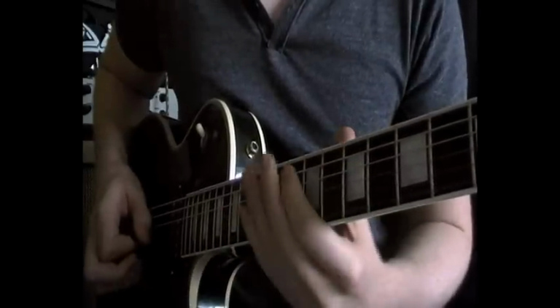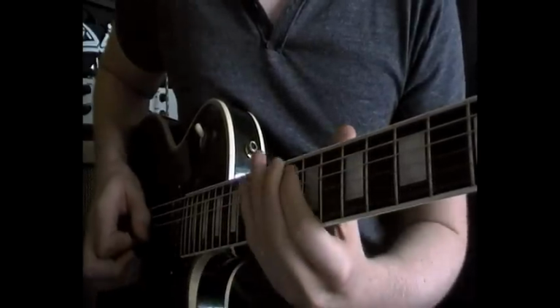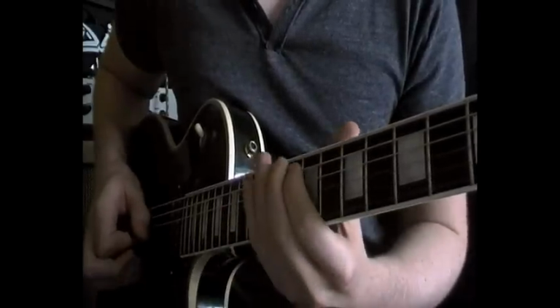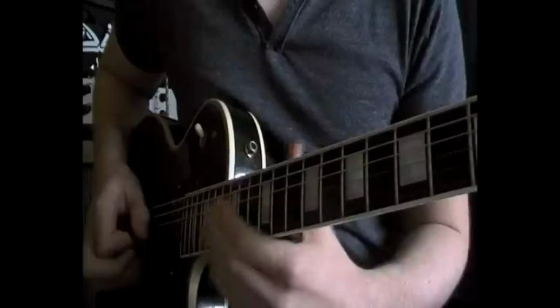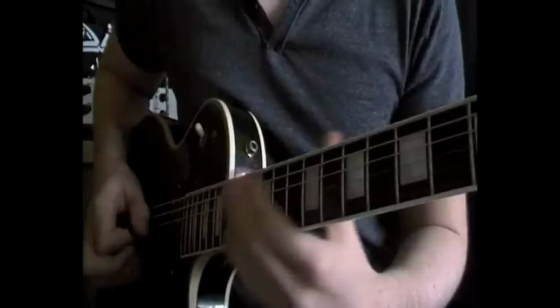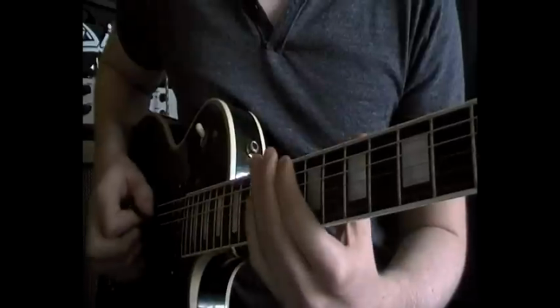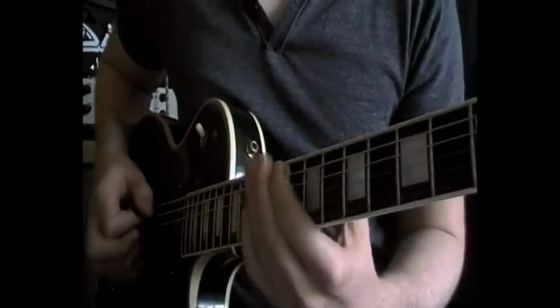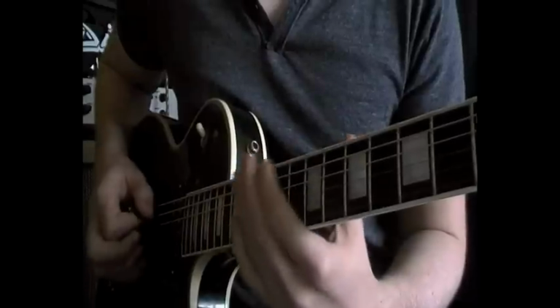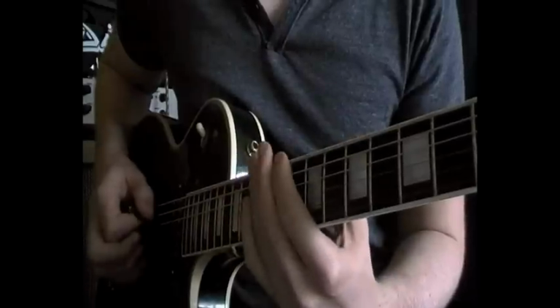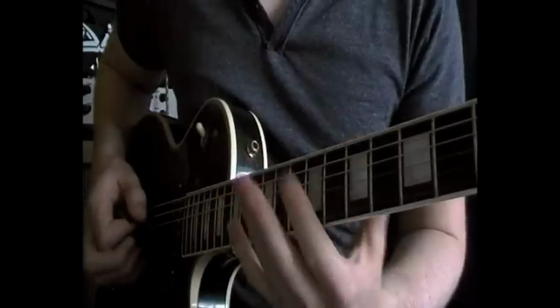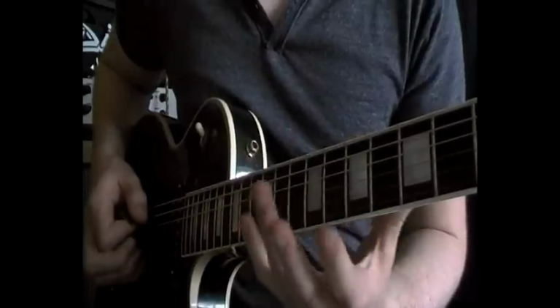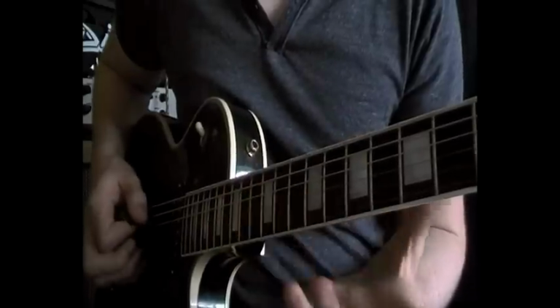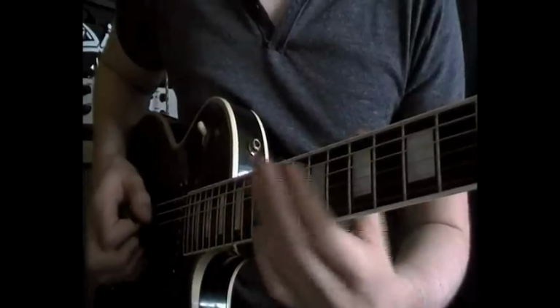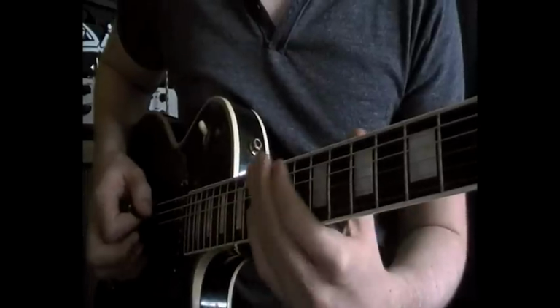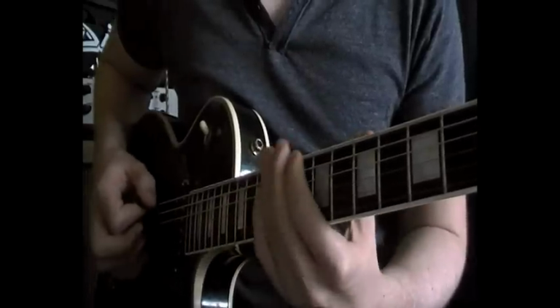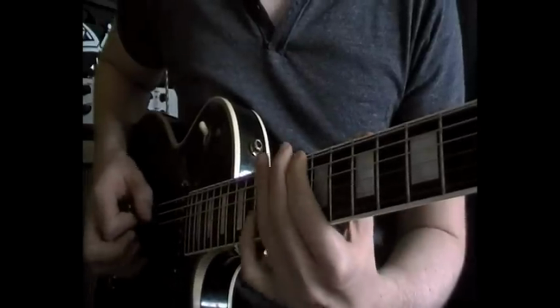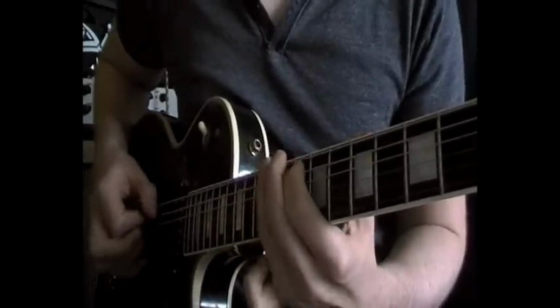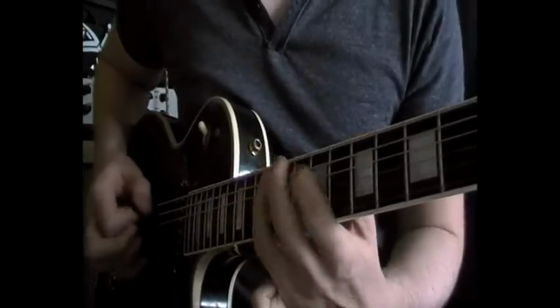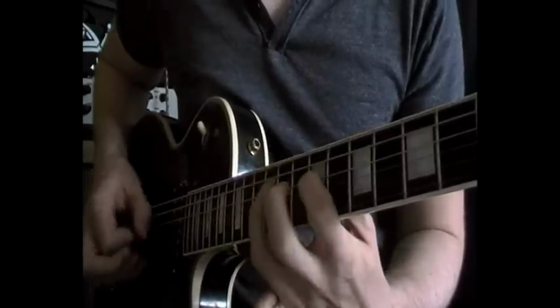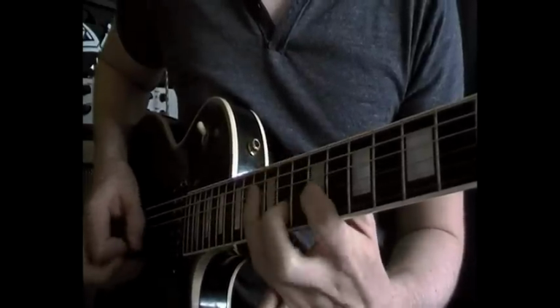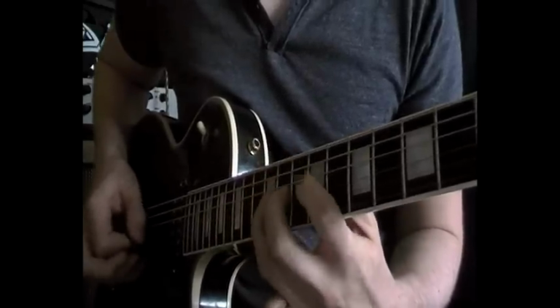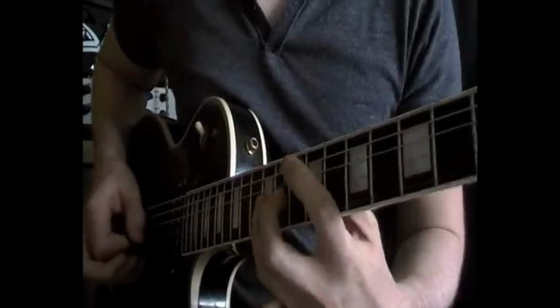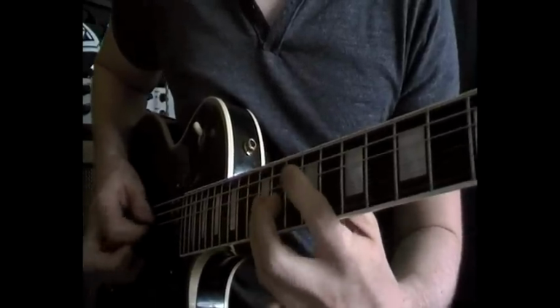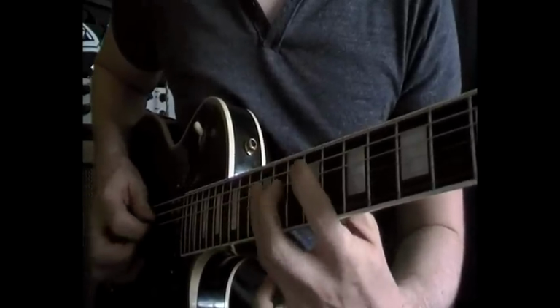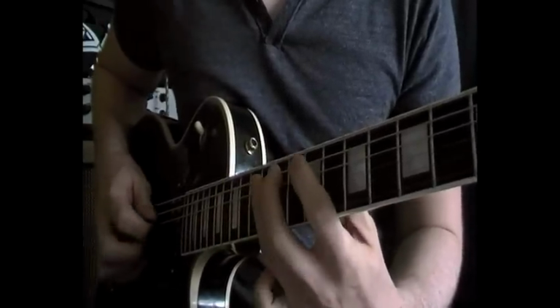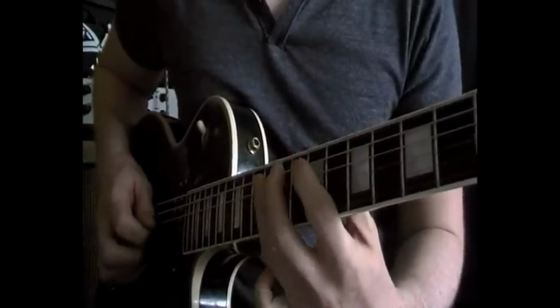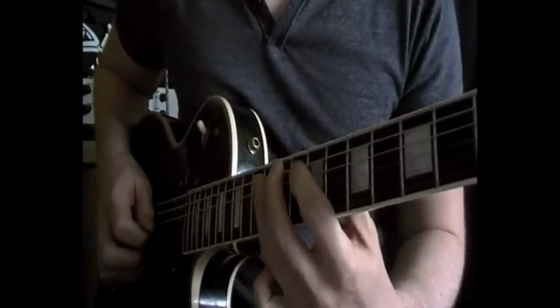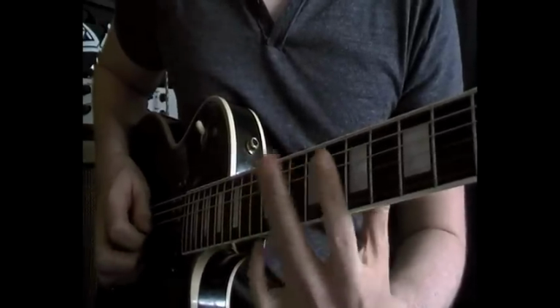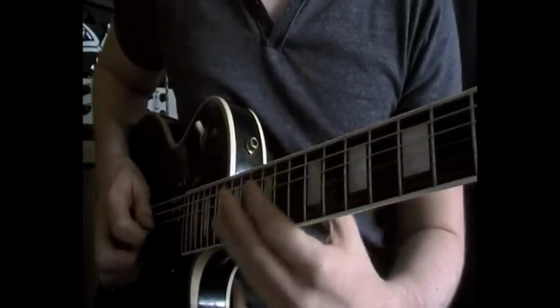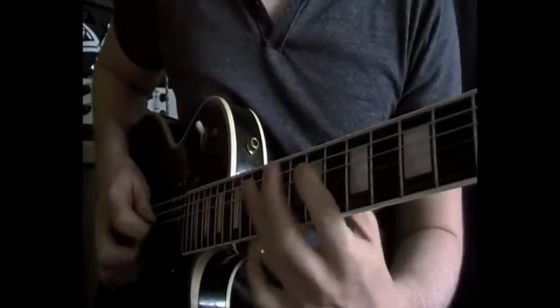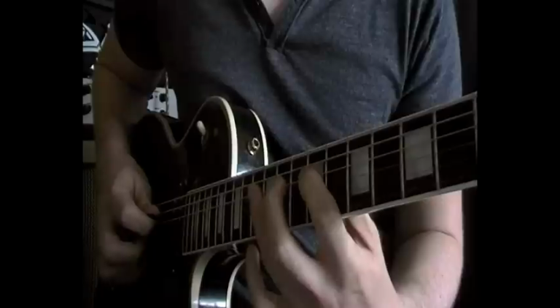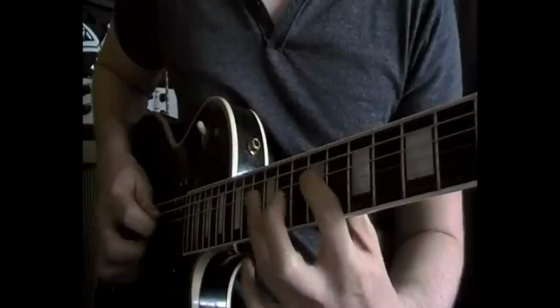And then box 5, again just the D and G string.